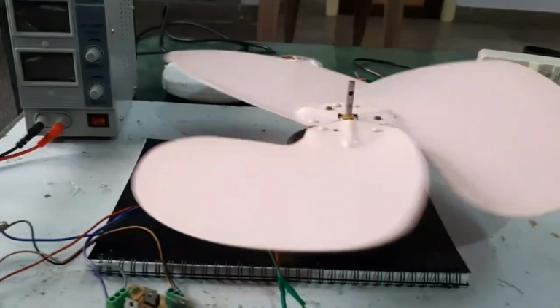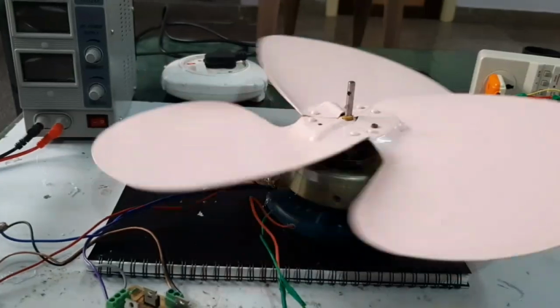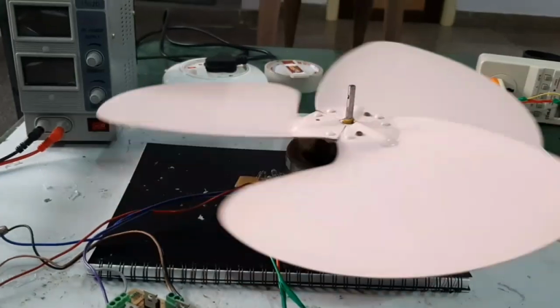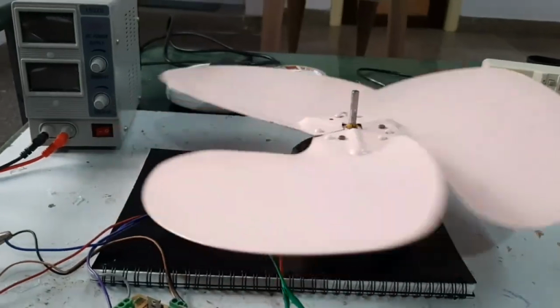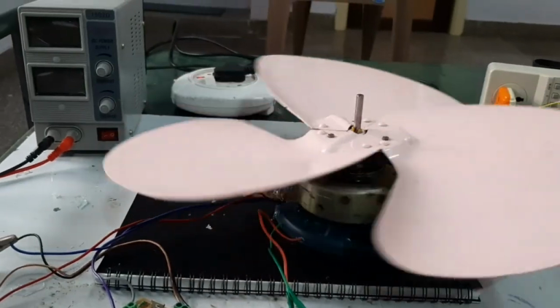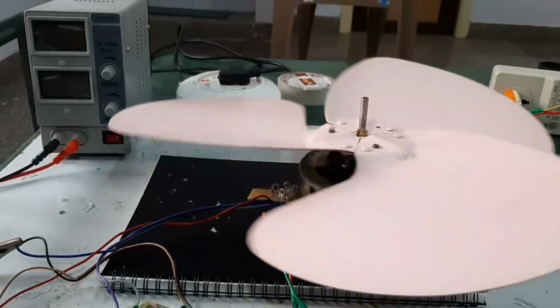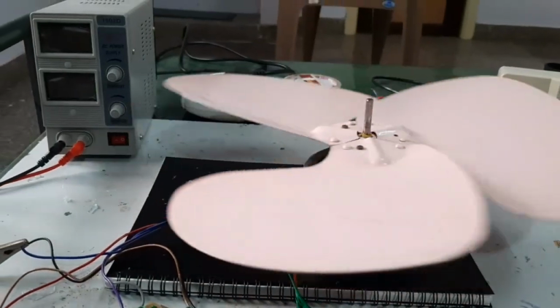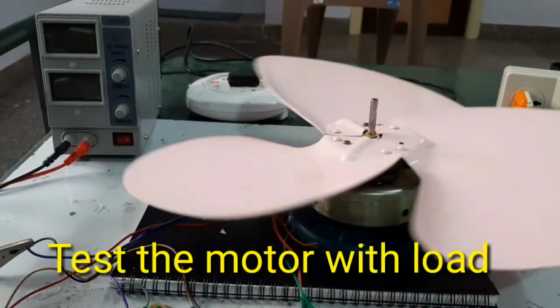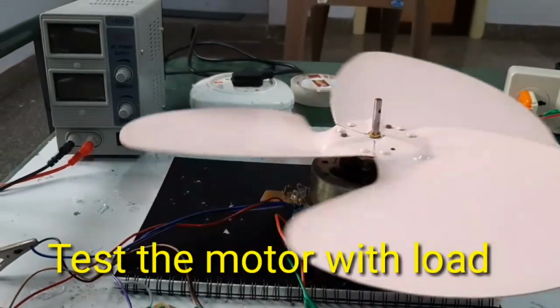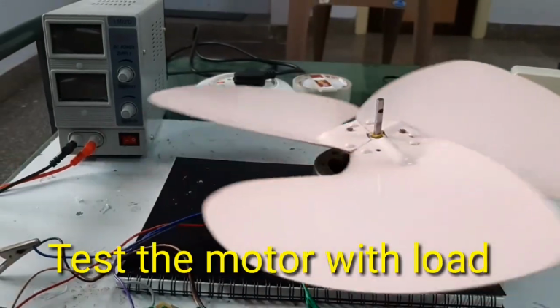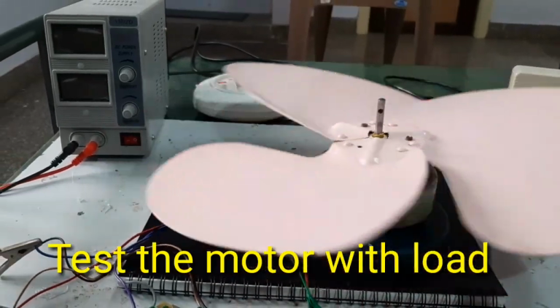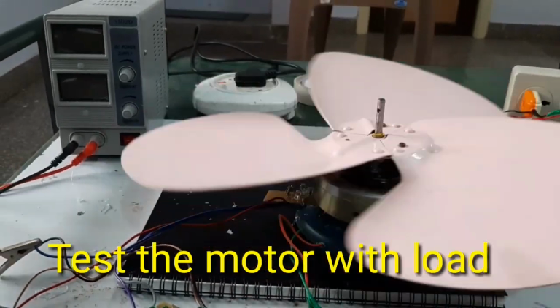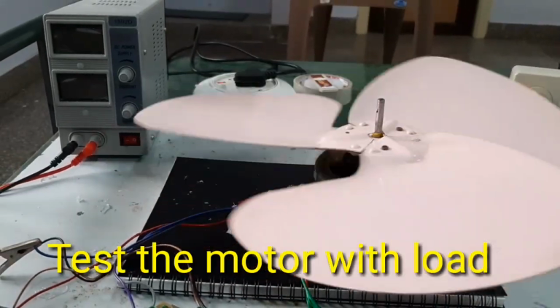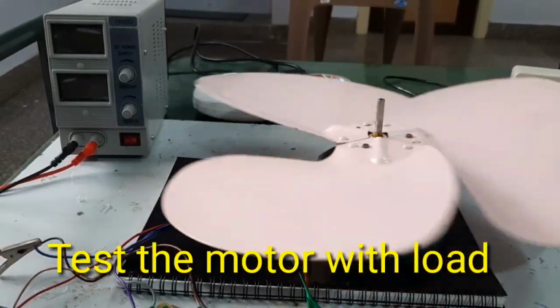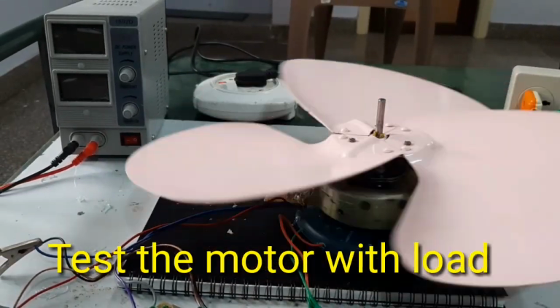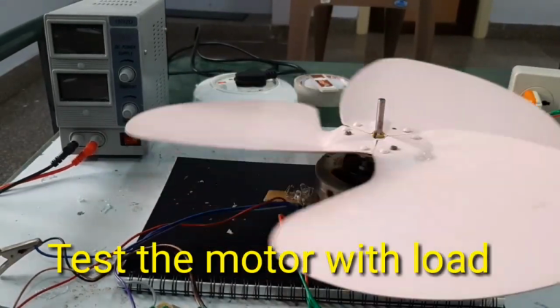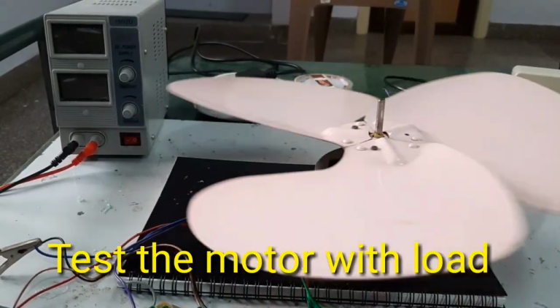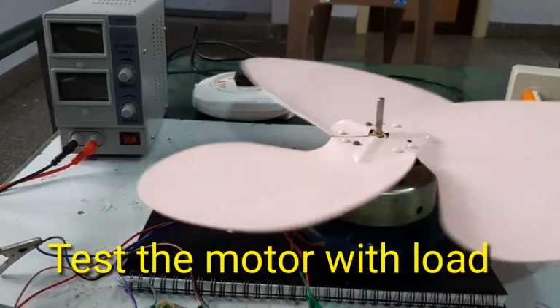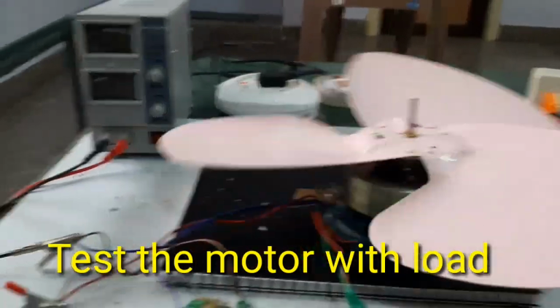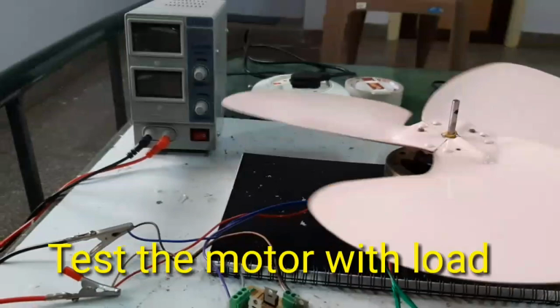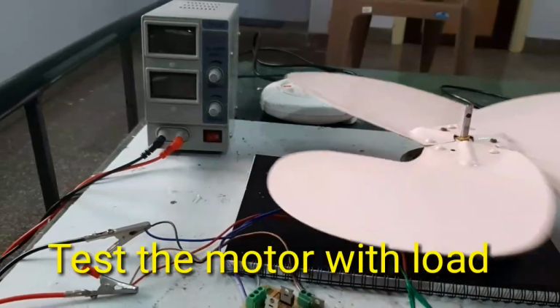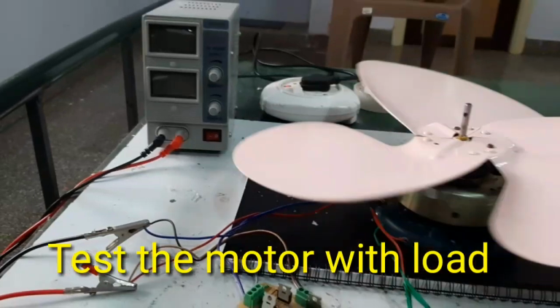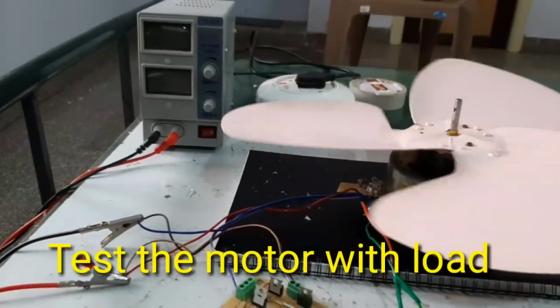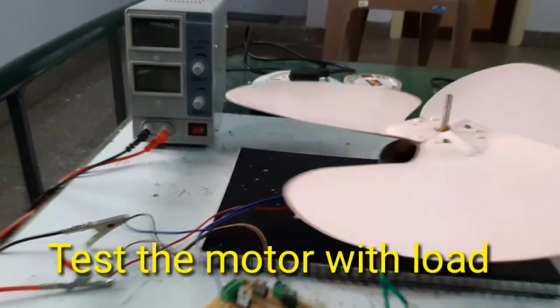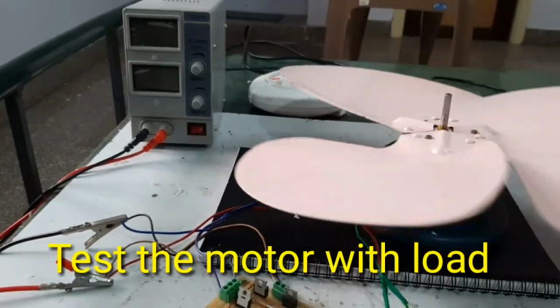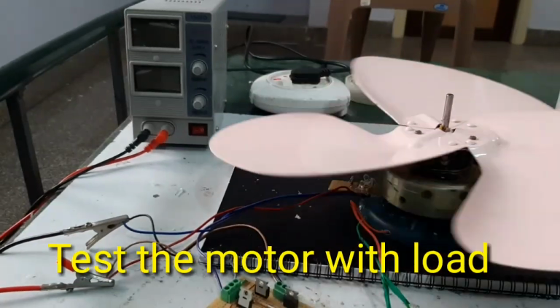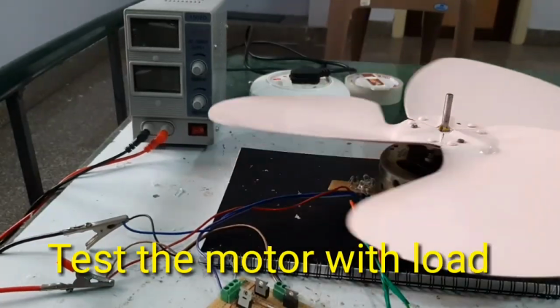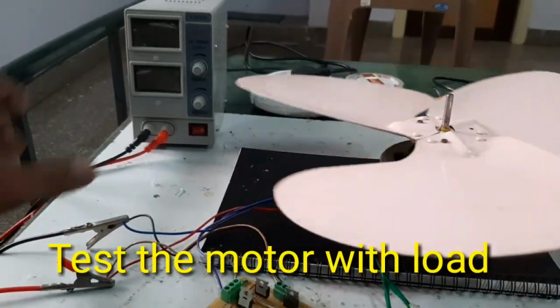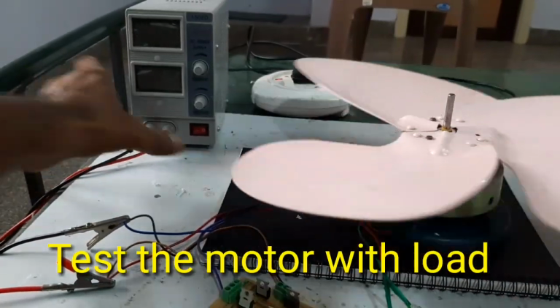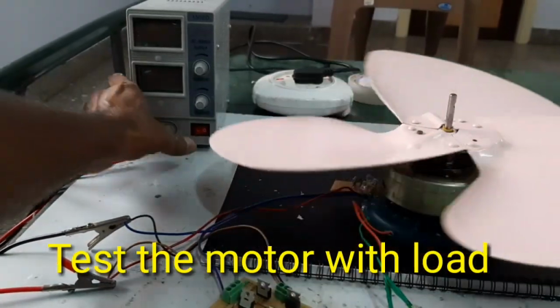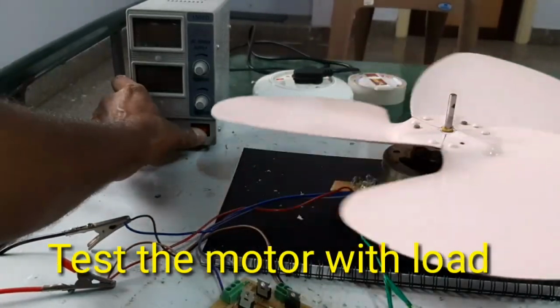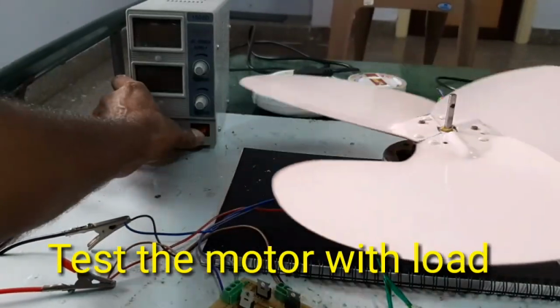Okay friends, here now I connect the load and switch on the motor.